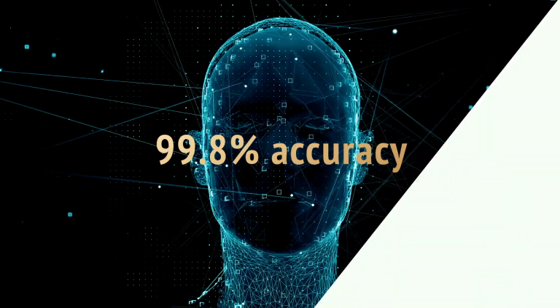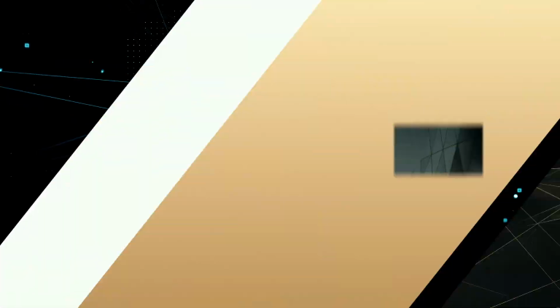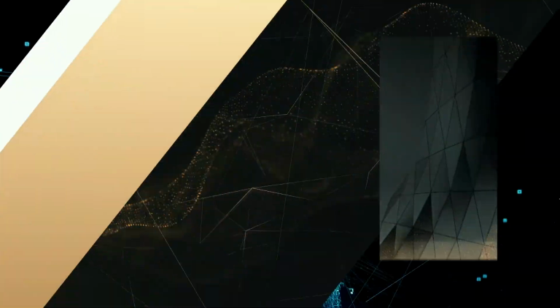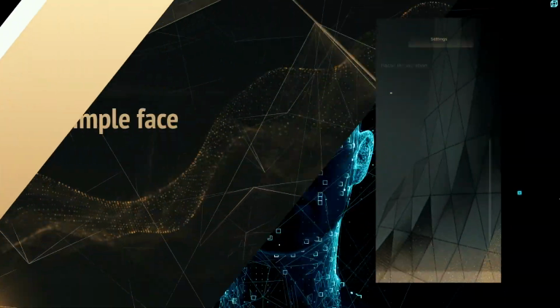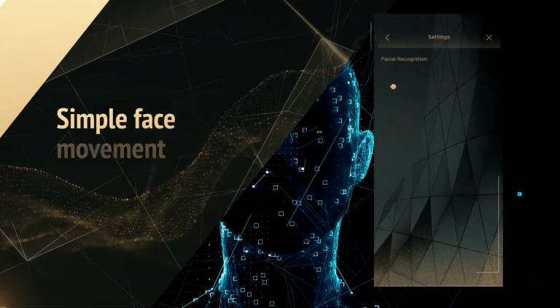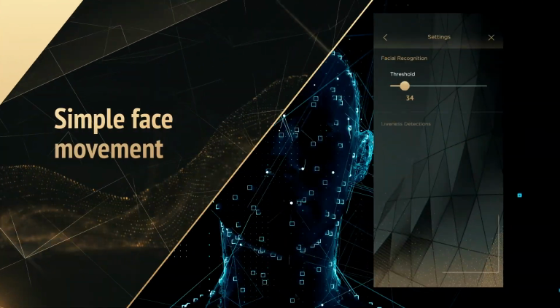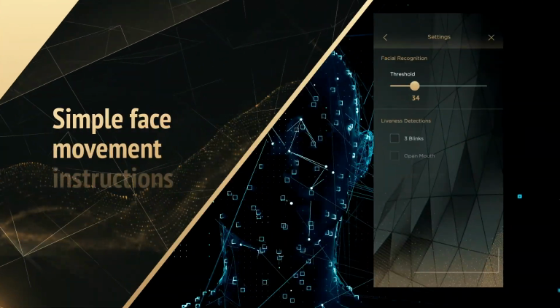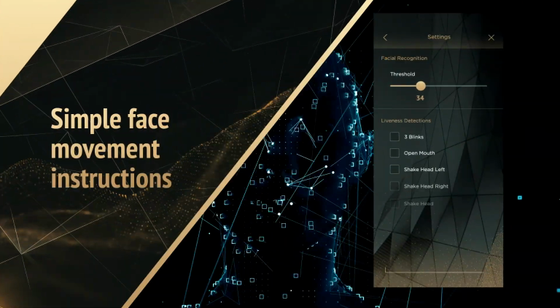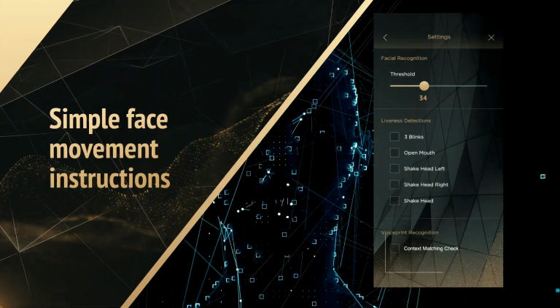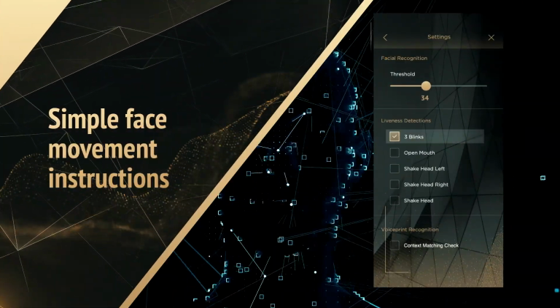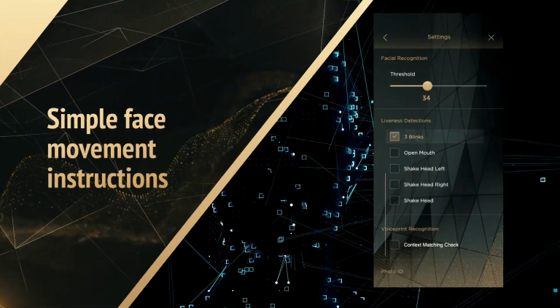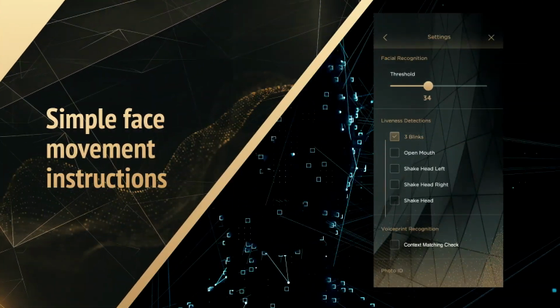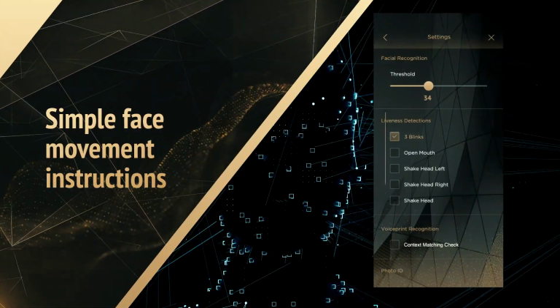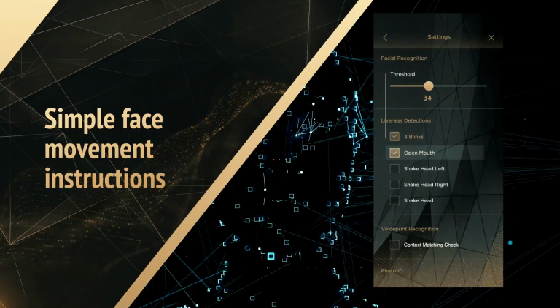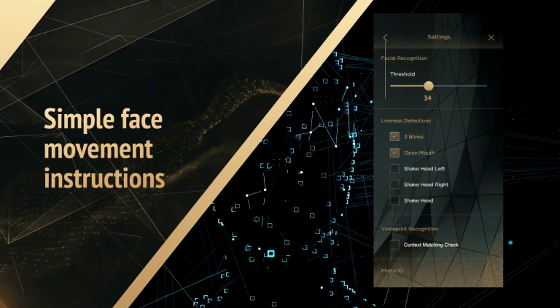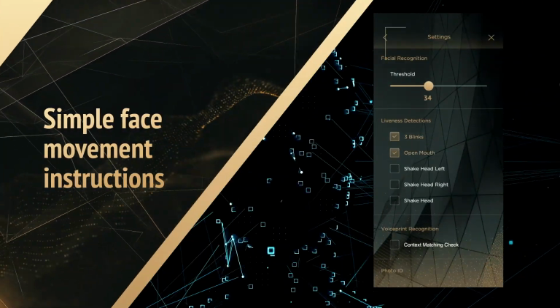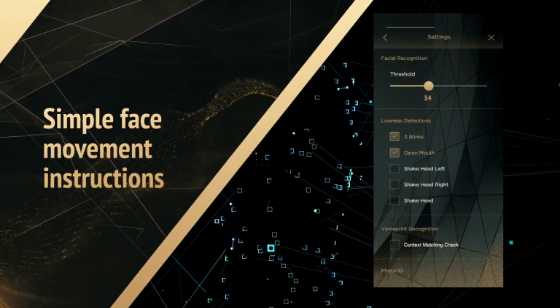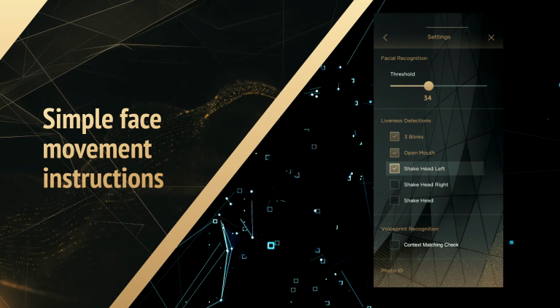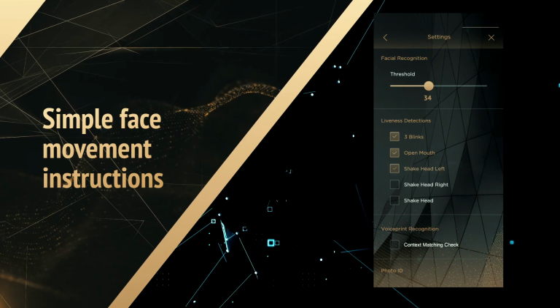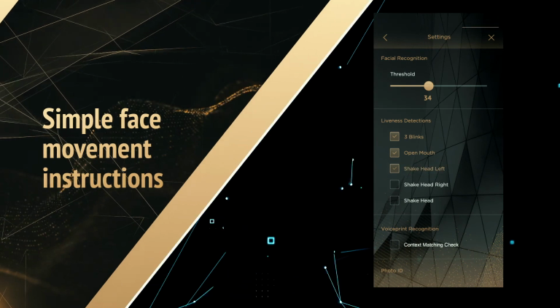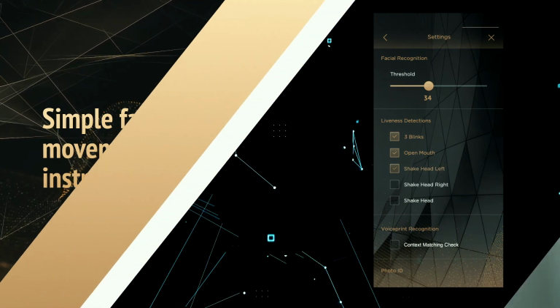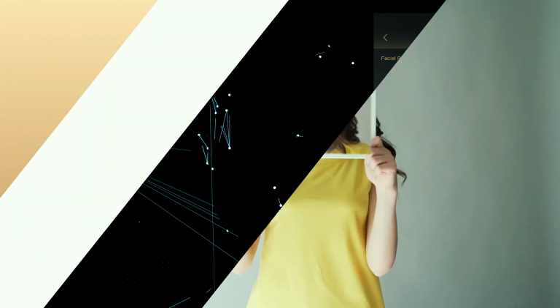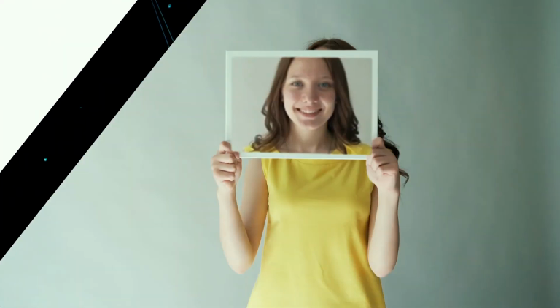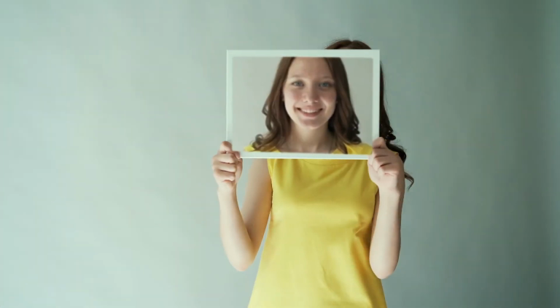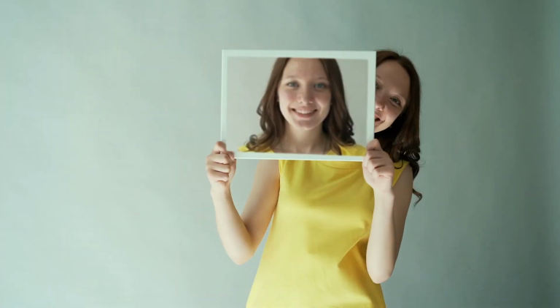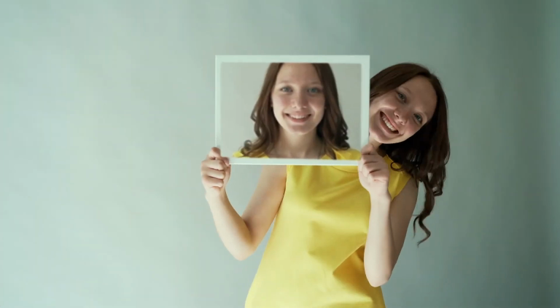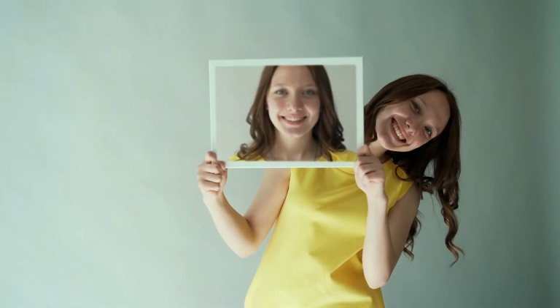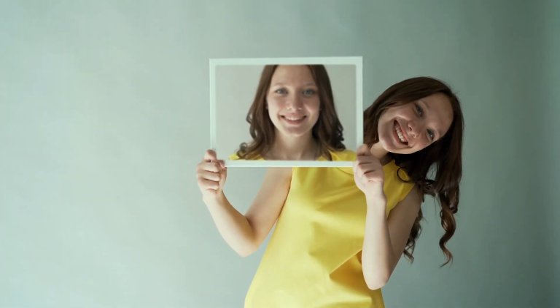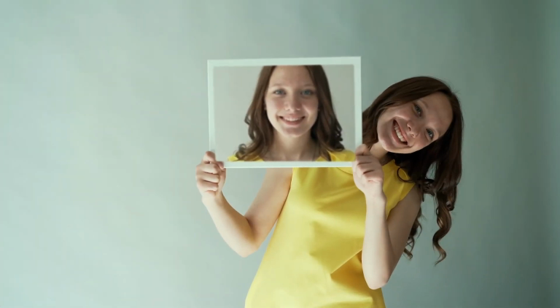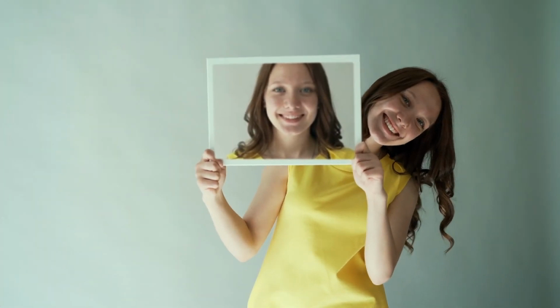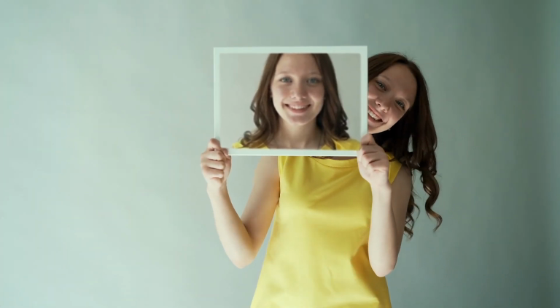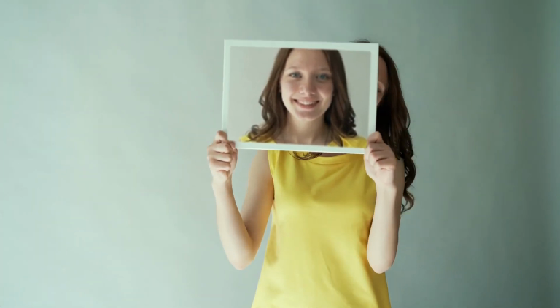By prompting users to follow simple face movement instructions, it can distinguish between a real face and a photo.